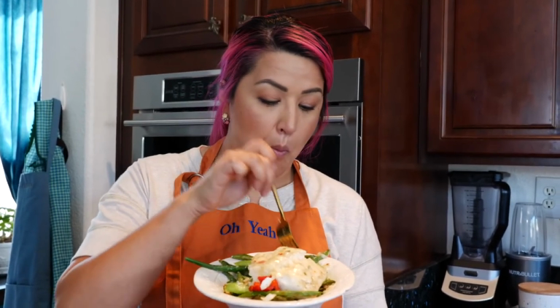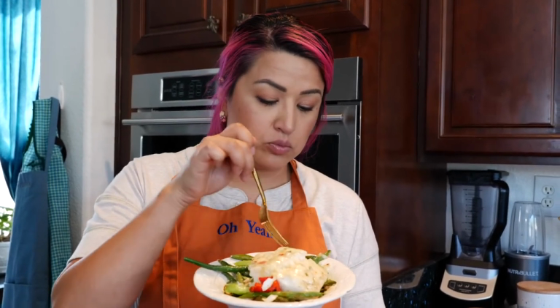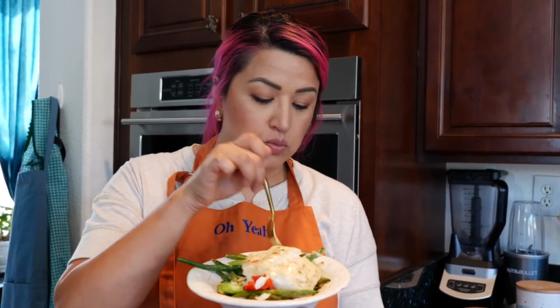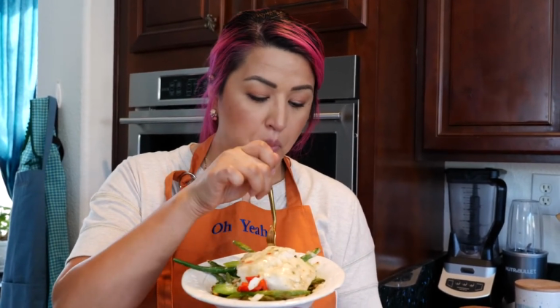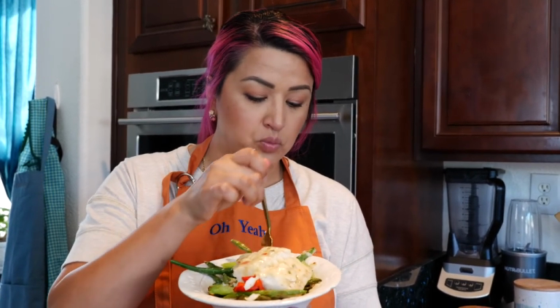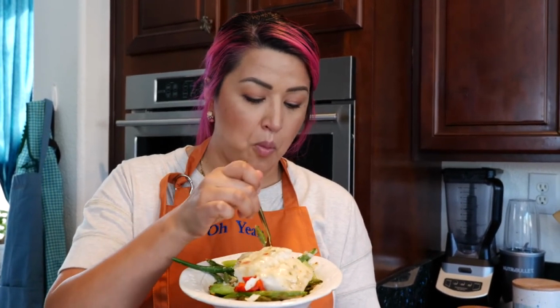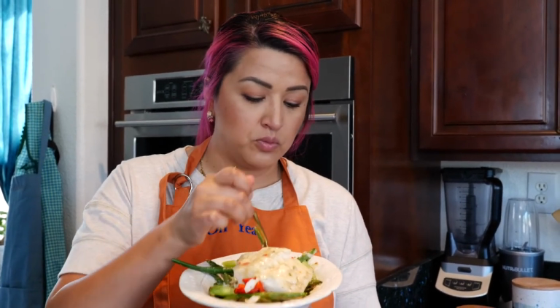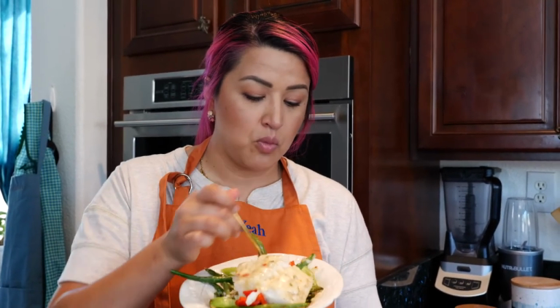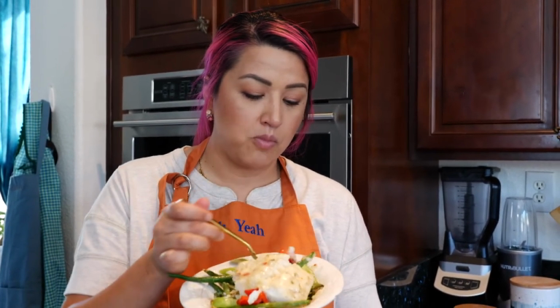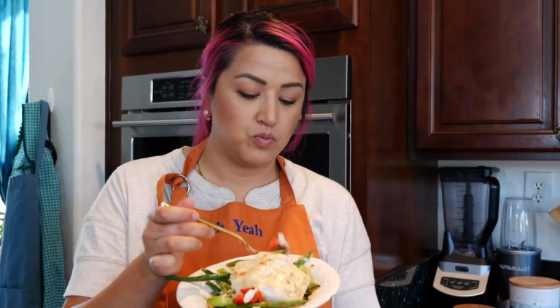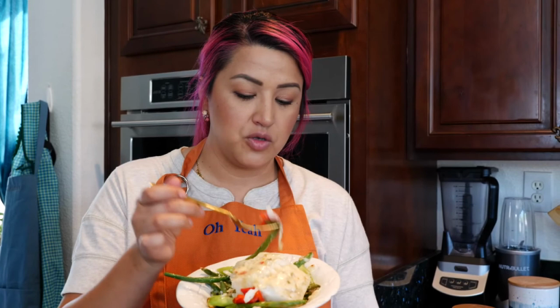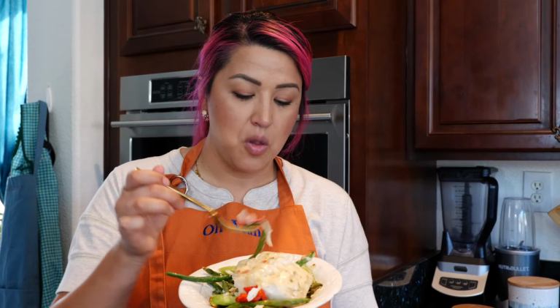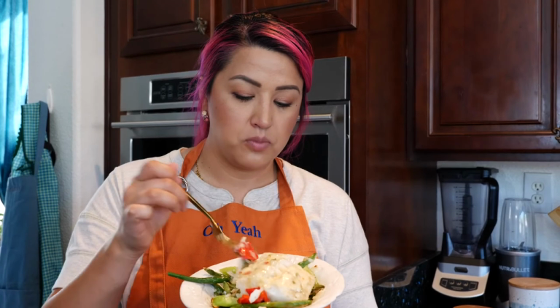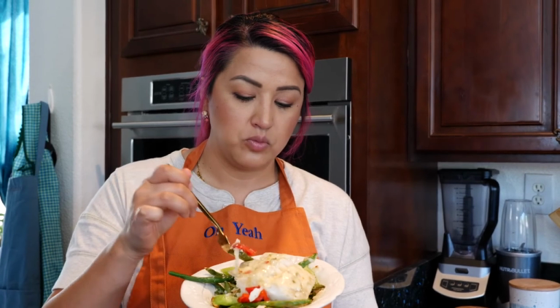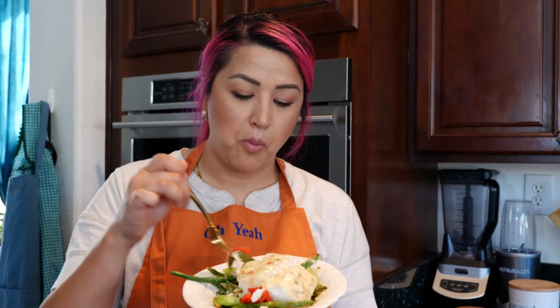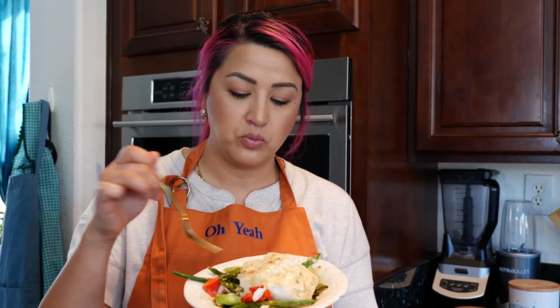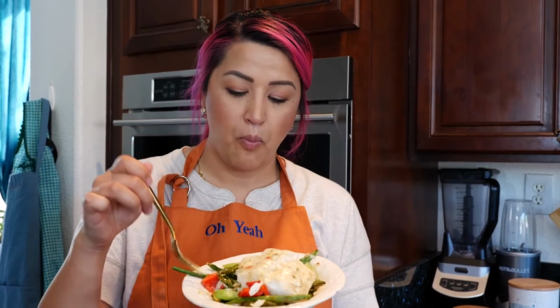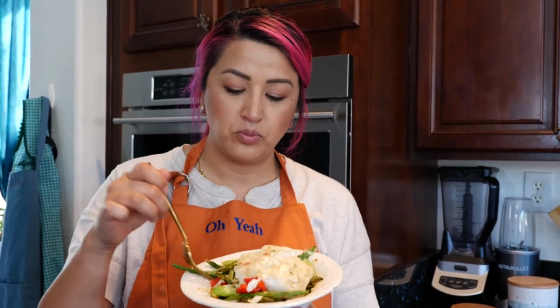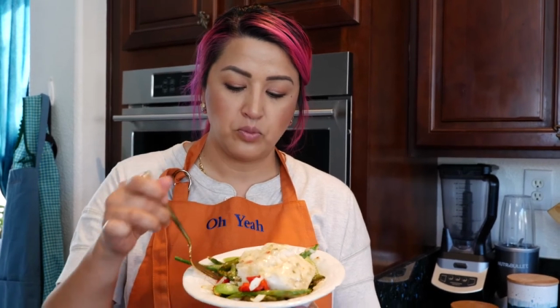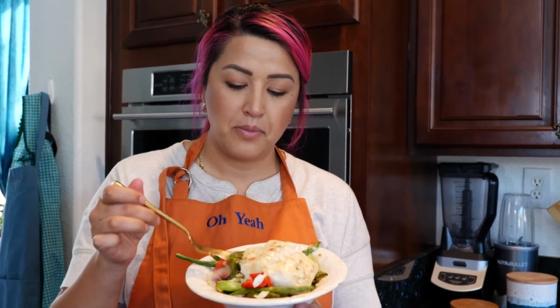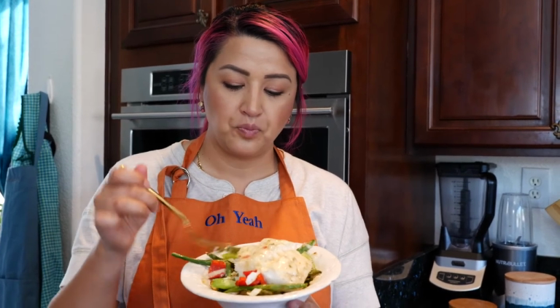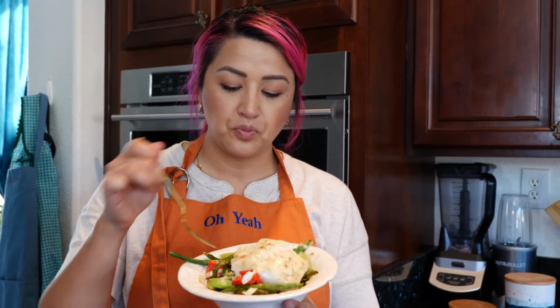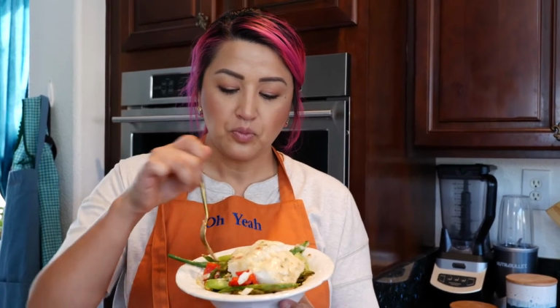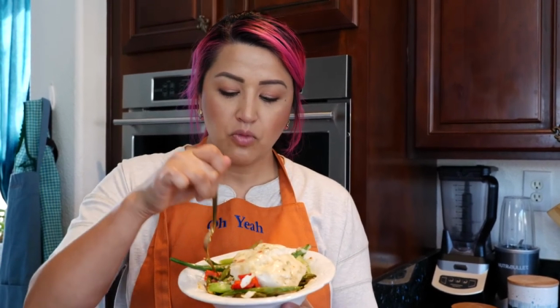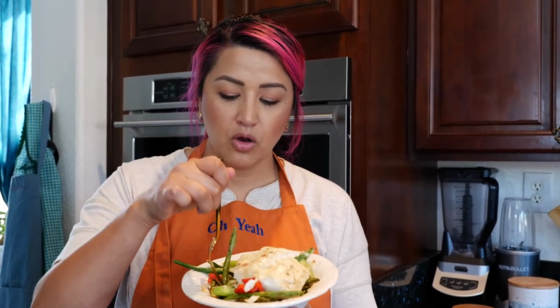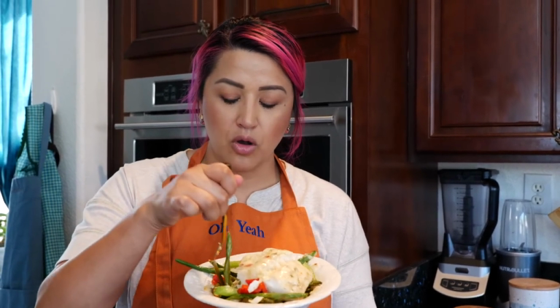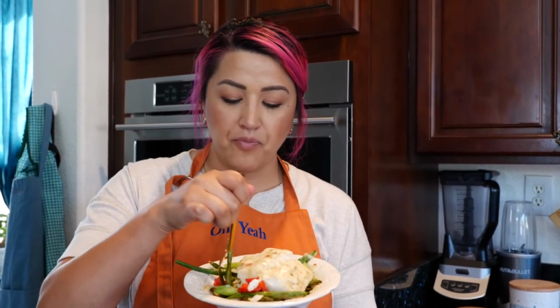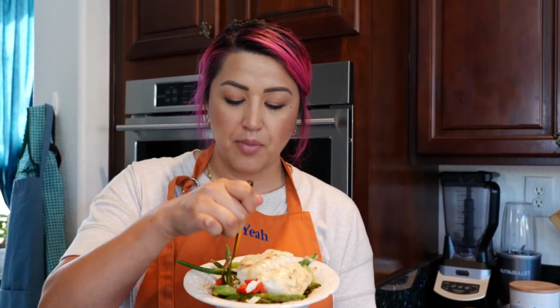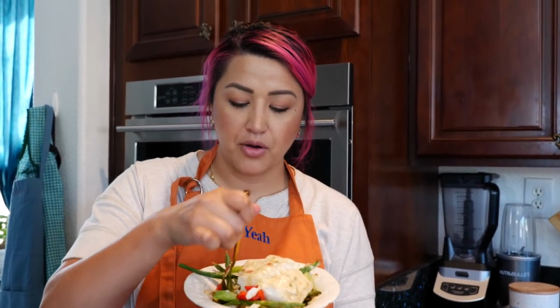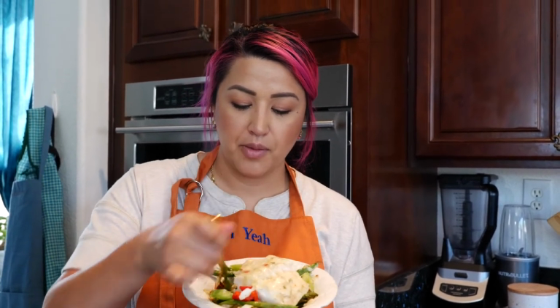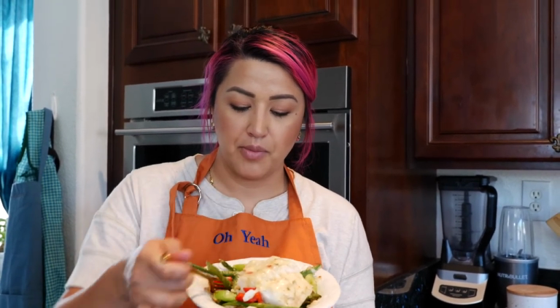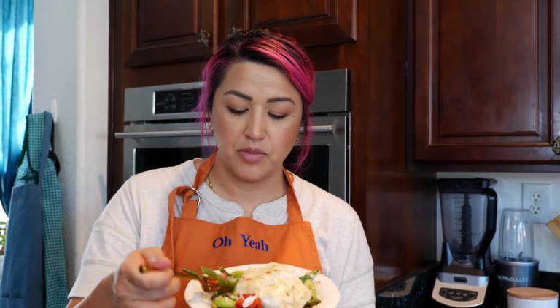That's my favorite low carb meal right there — mm-hmm, so good!